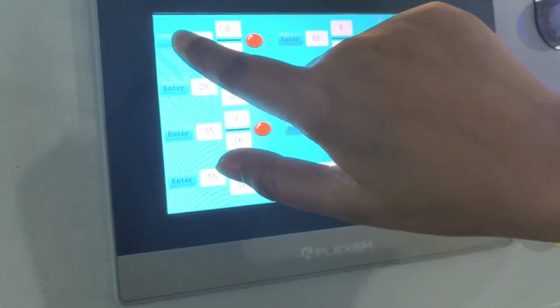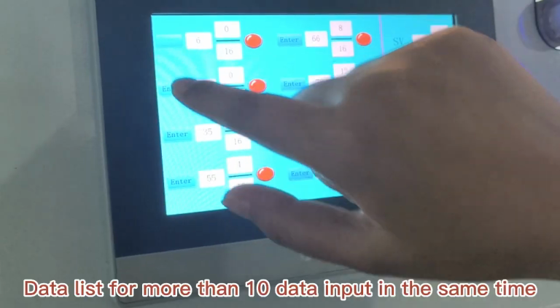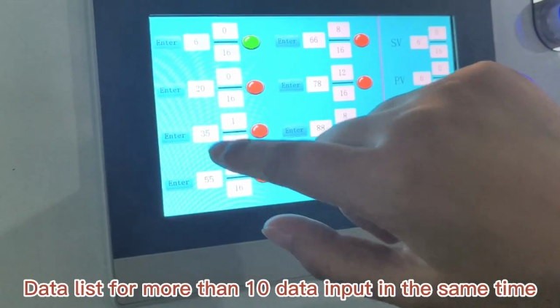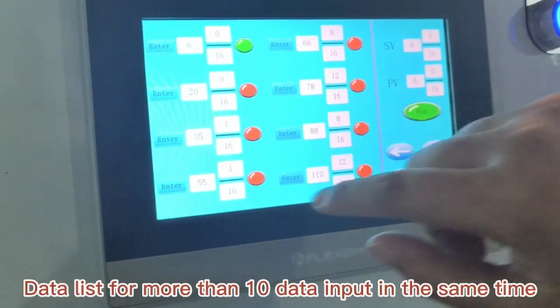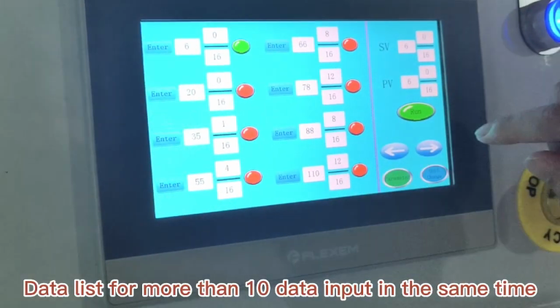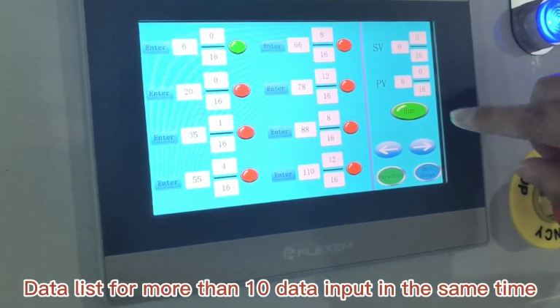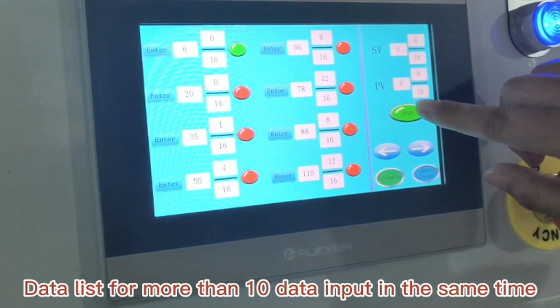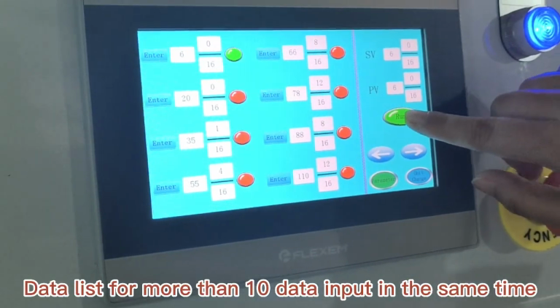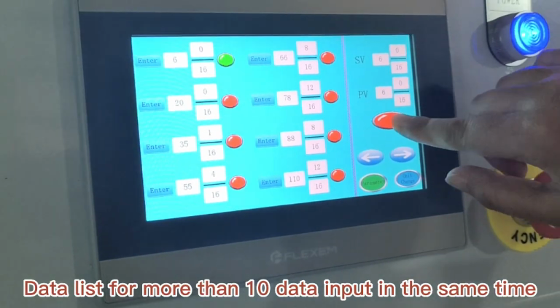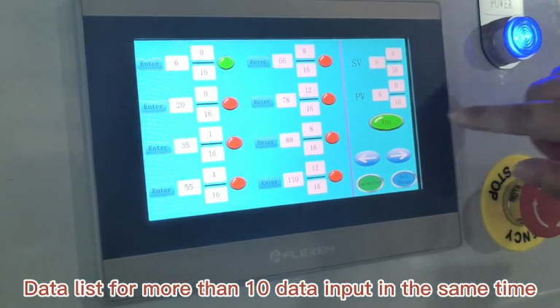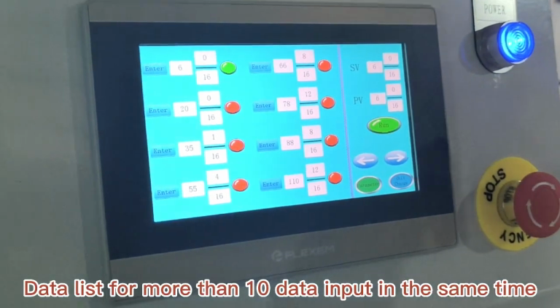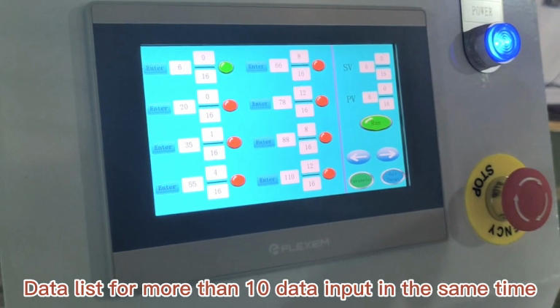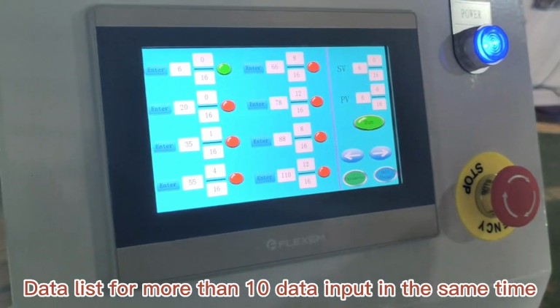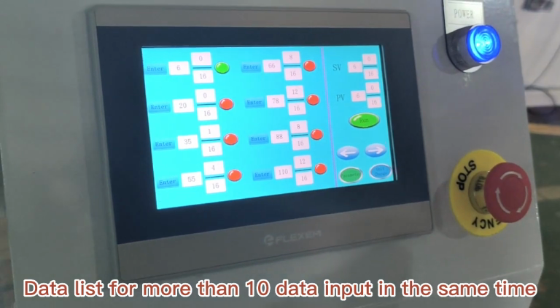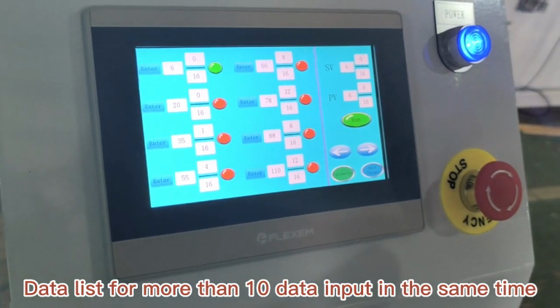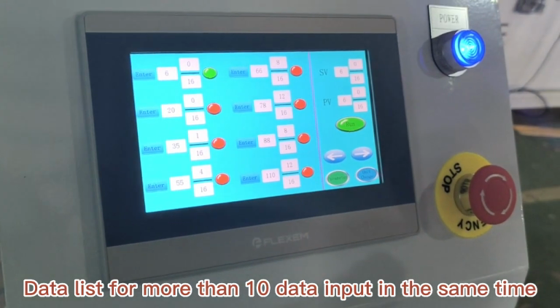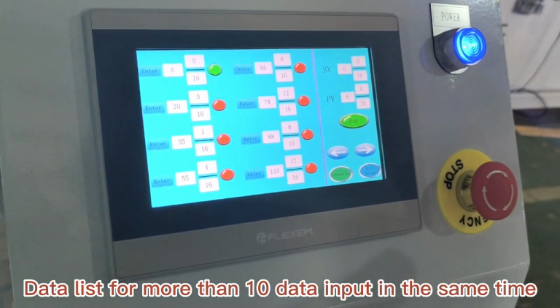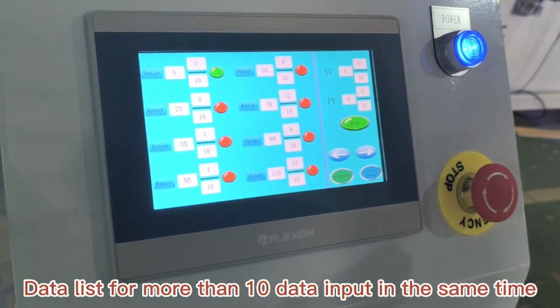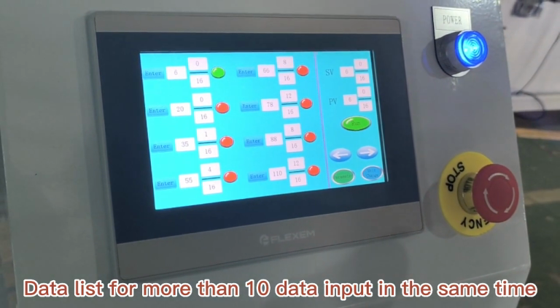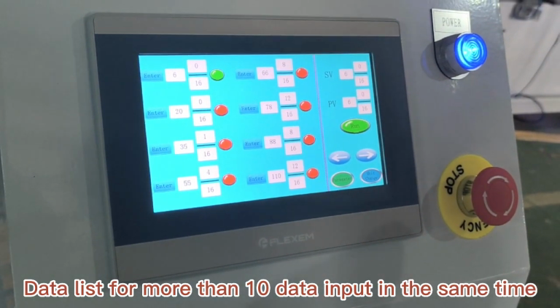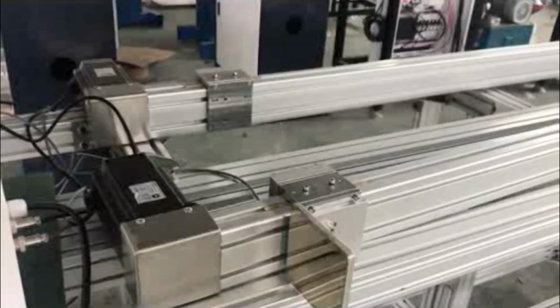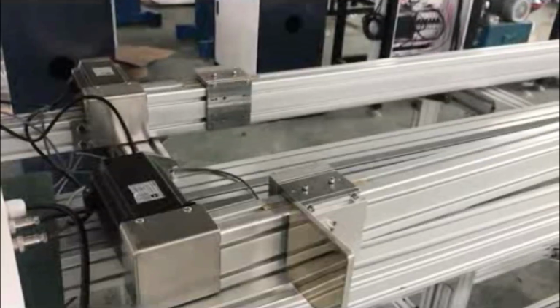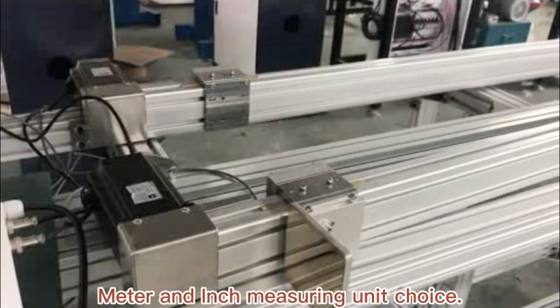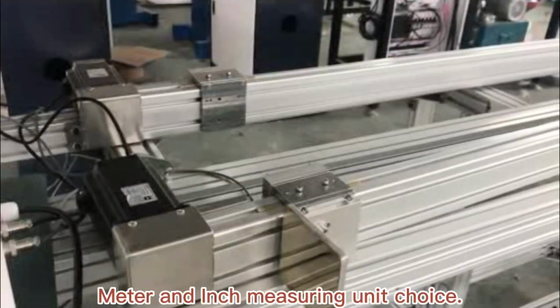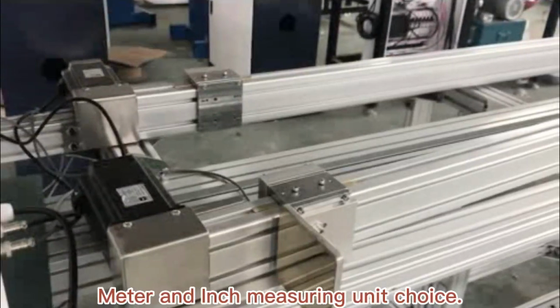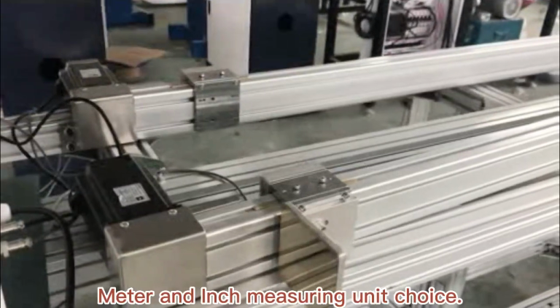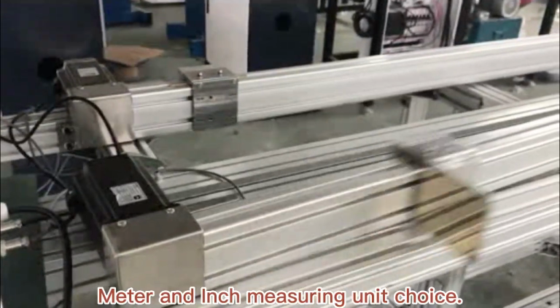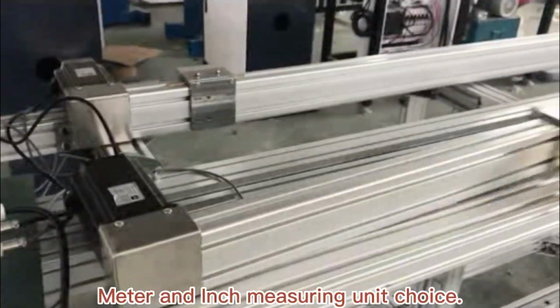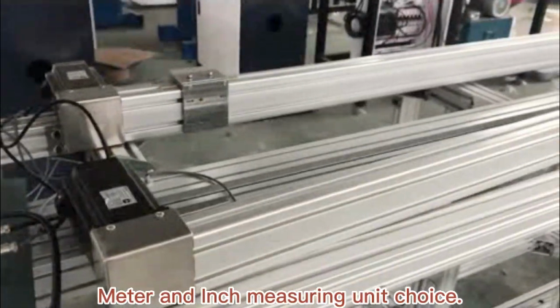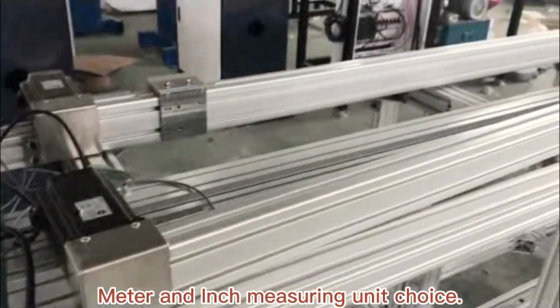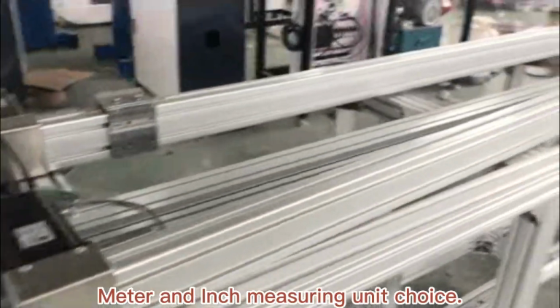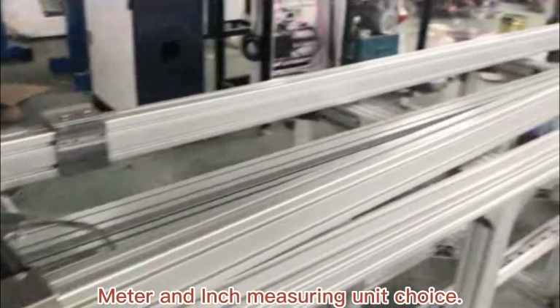Data list supports more than 10 data inputs of the same type. Meter and inch measurements available with unit switching.